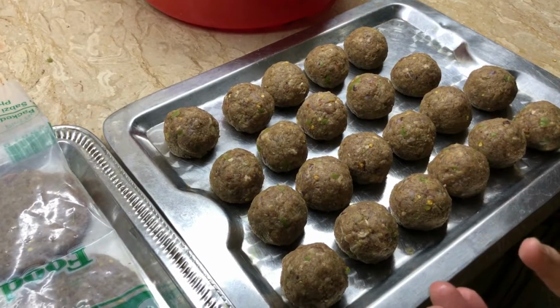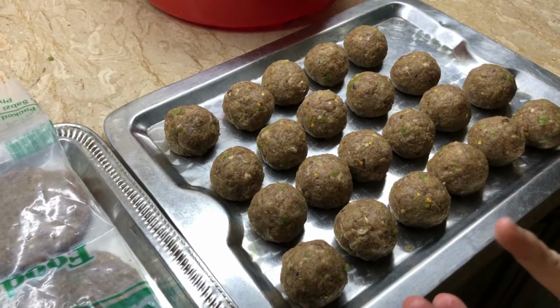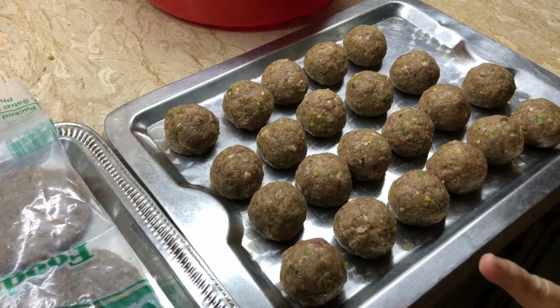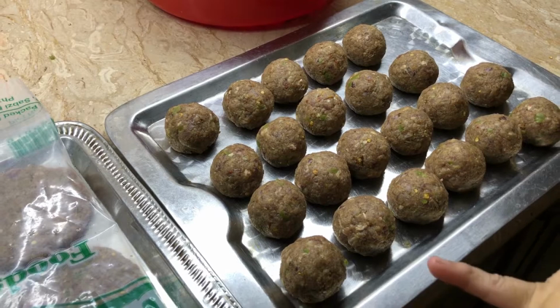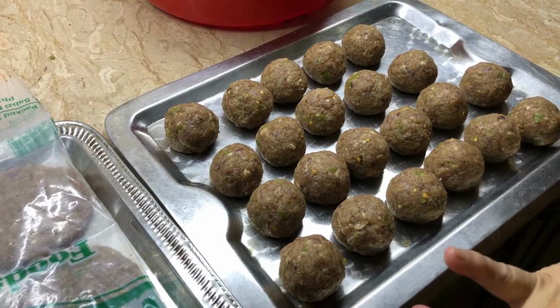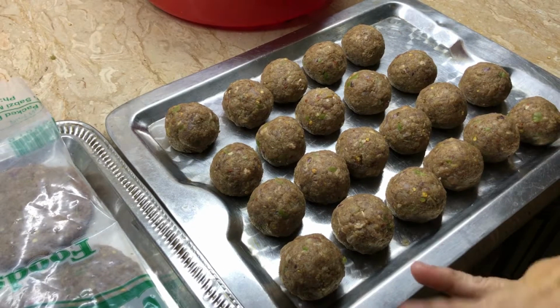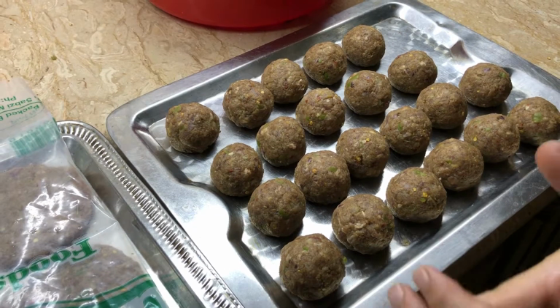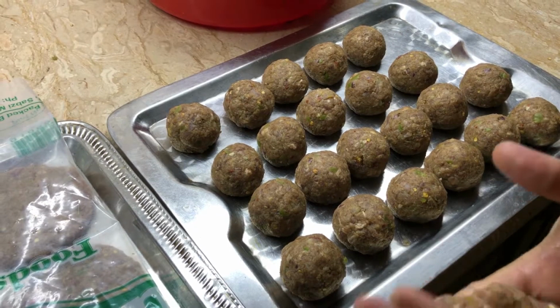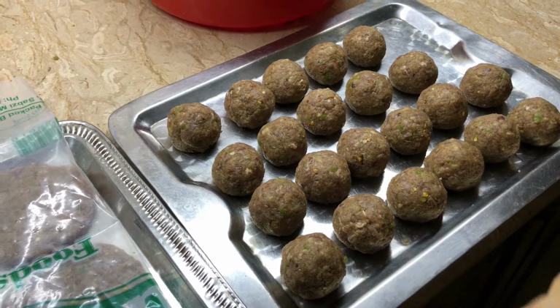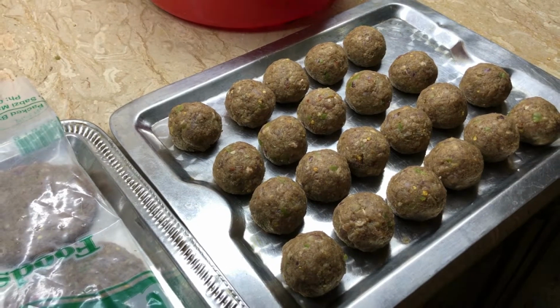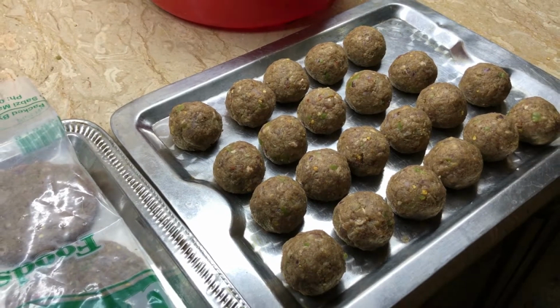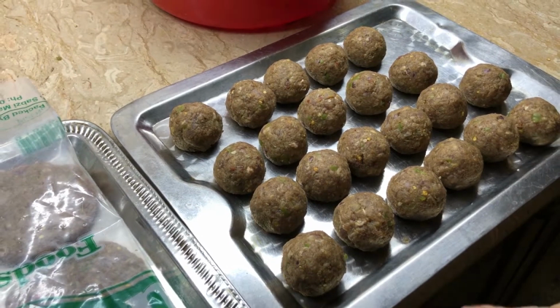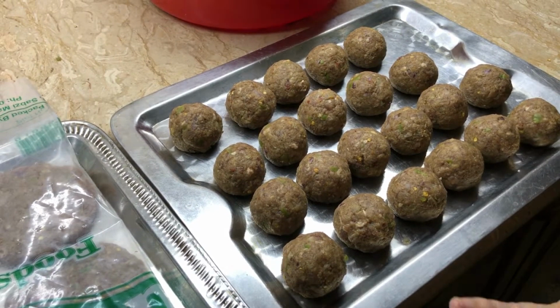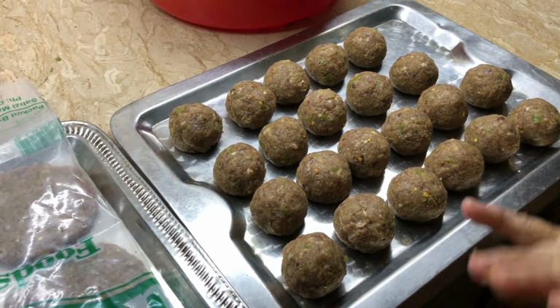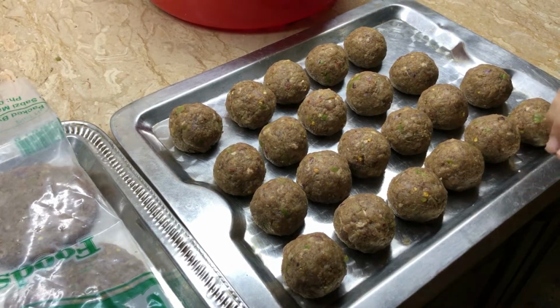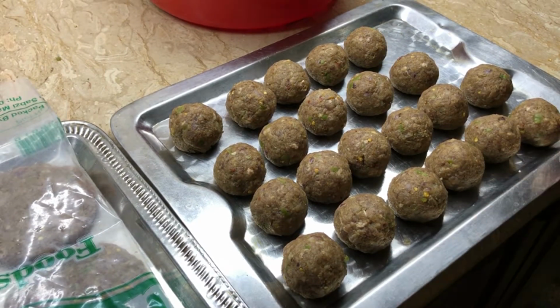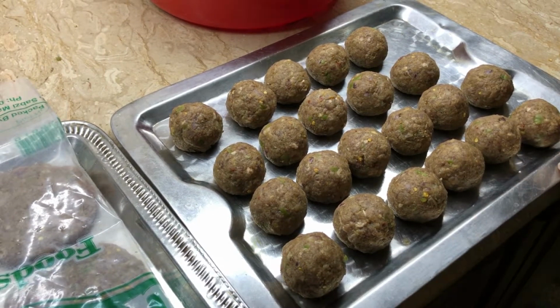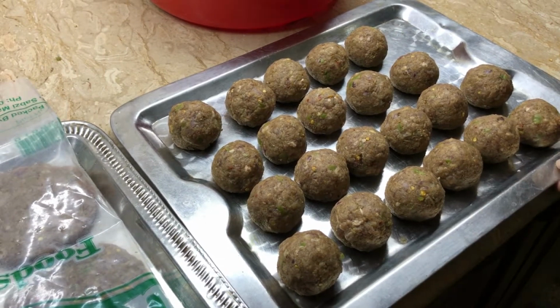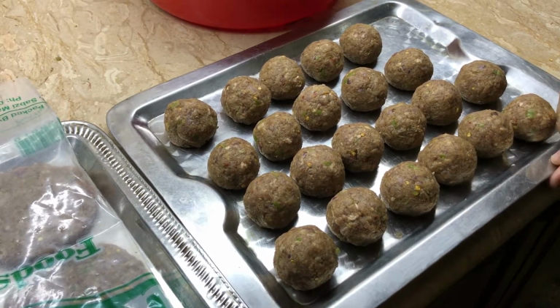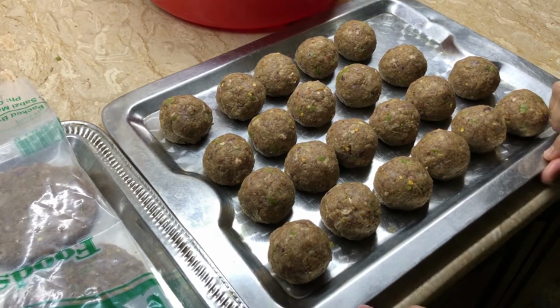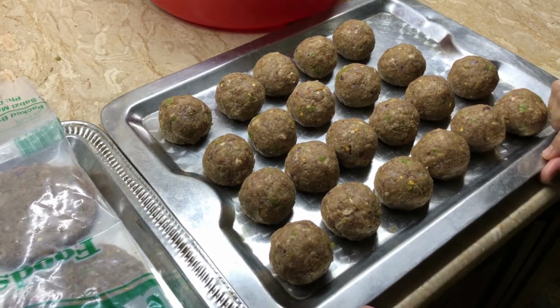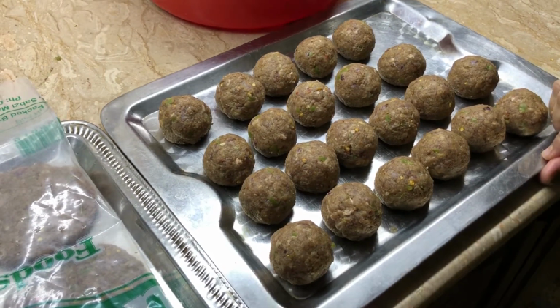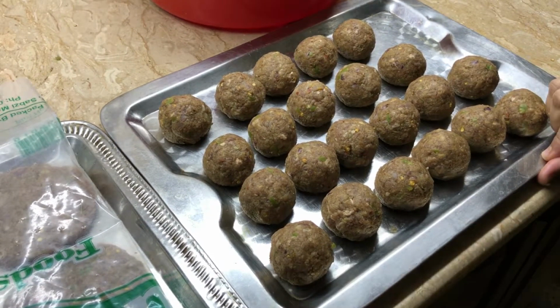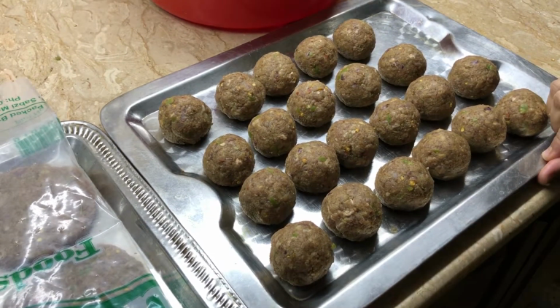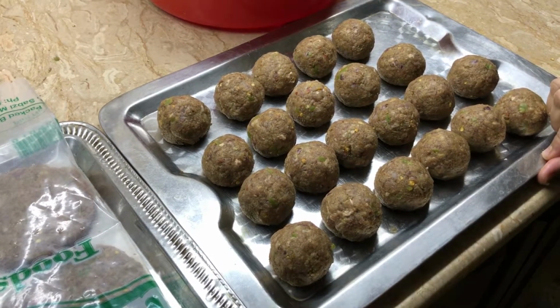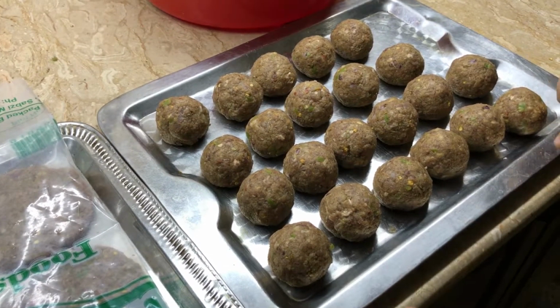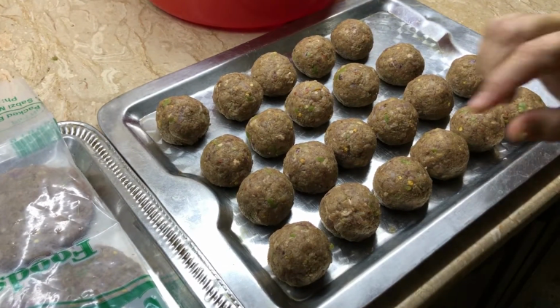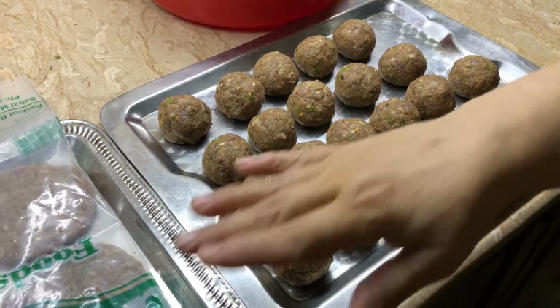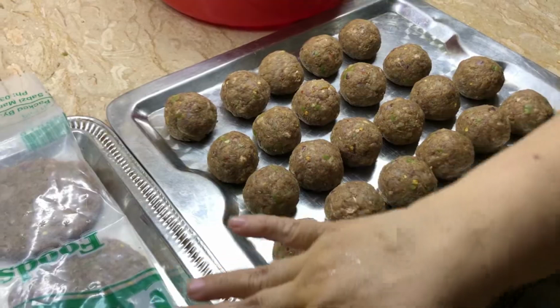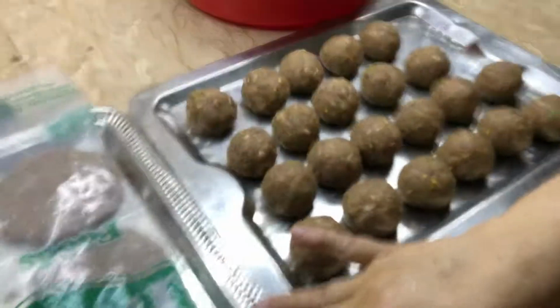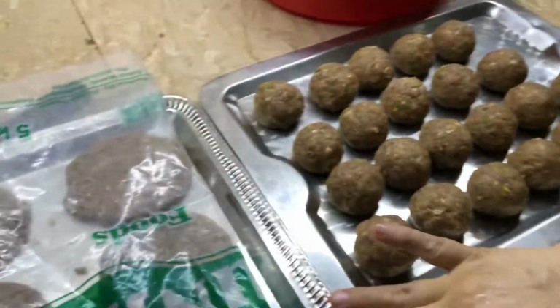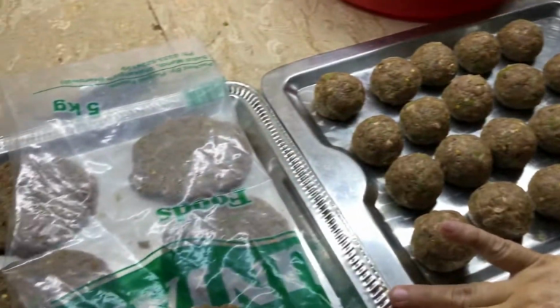Viewers, see our steamer is ready. I made some stuffing to show you, and I also made some filling.